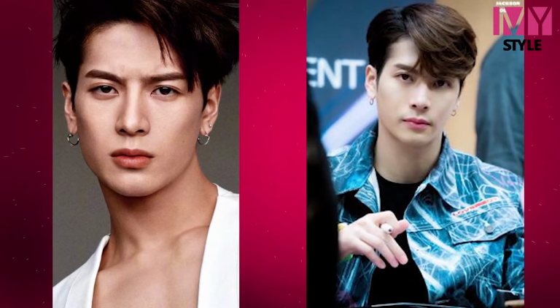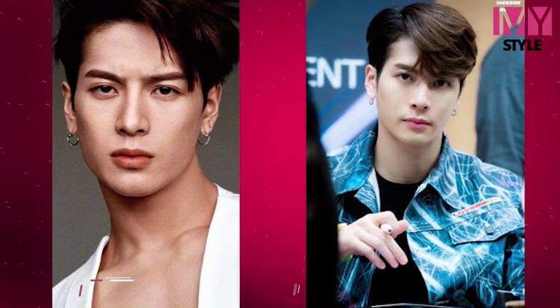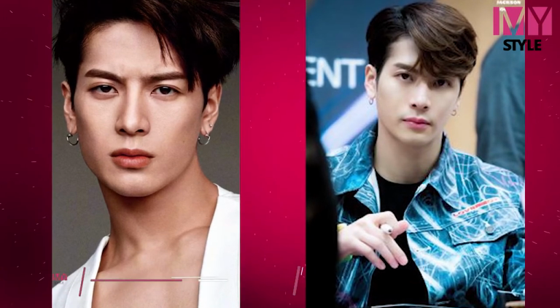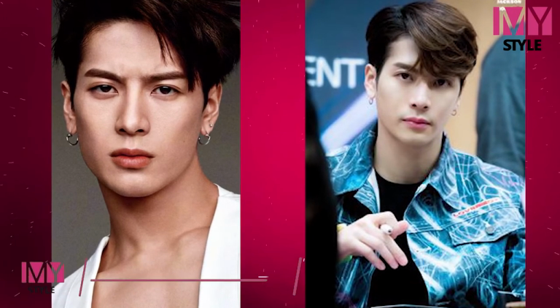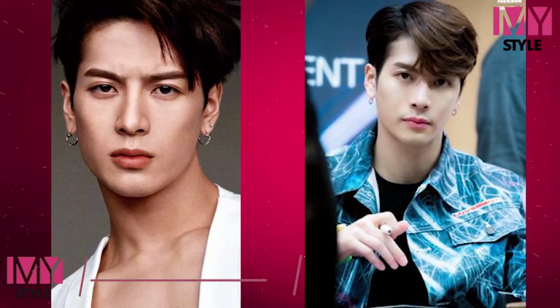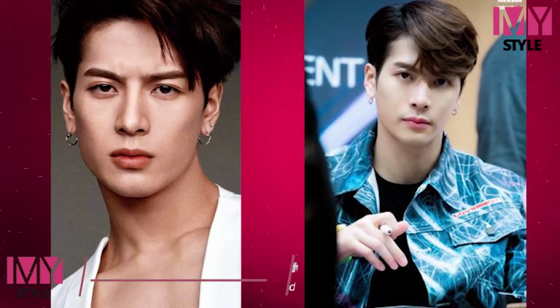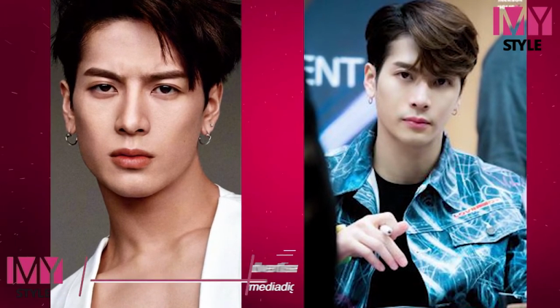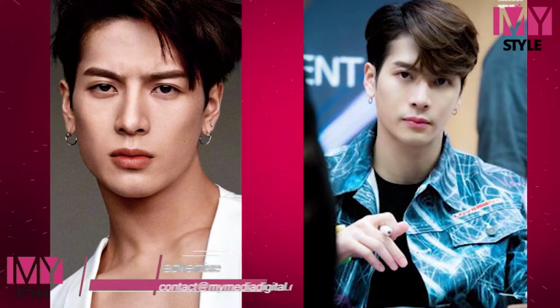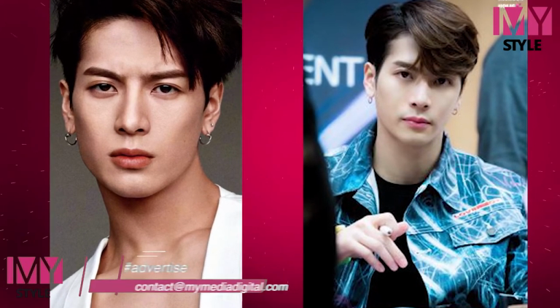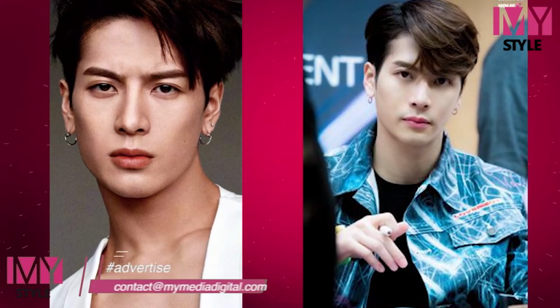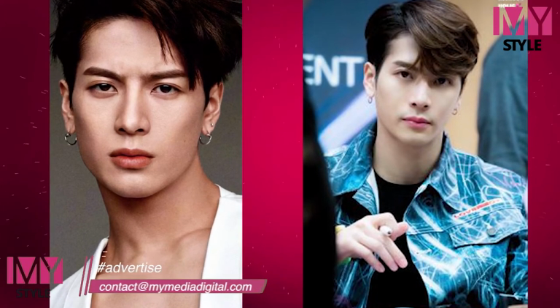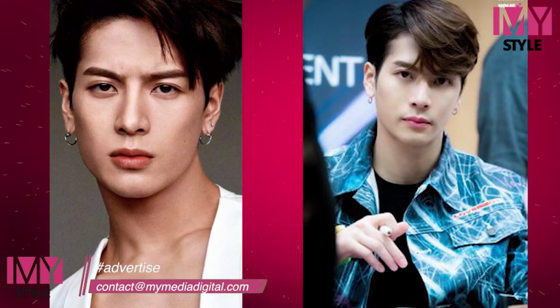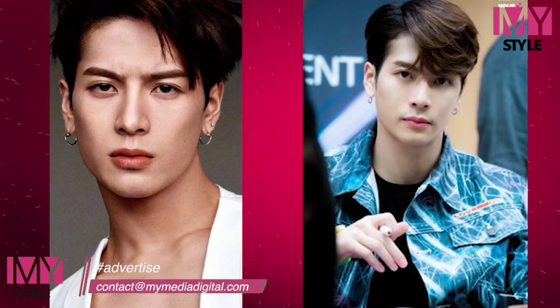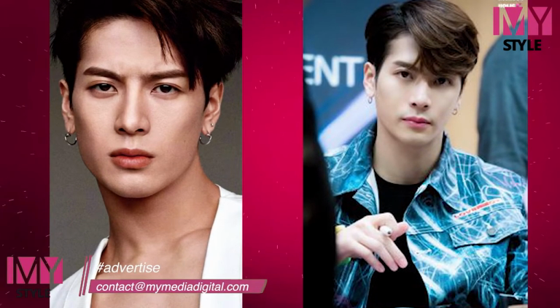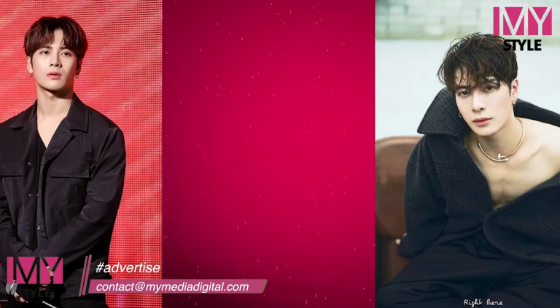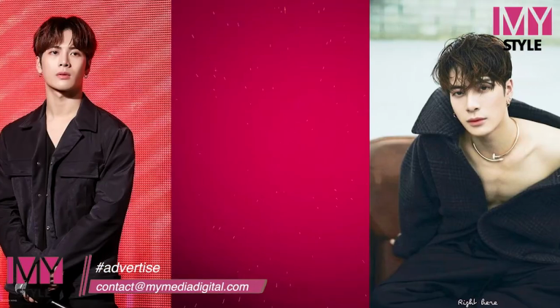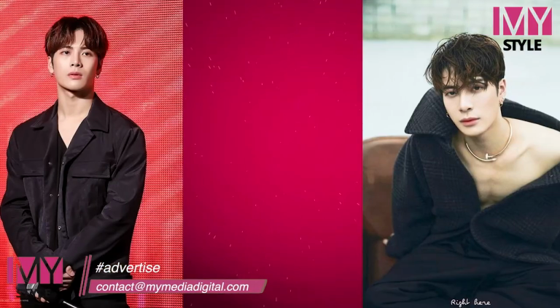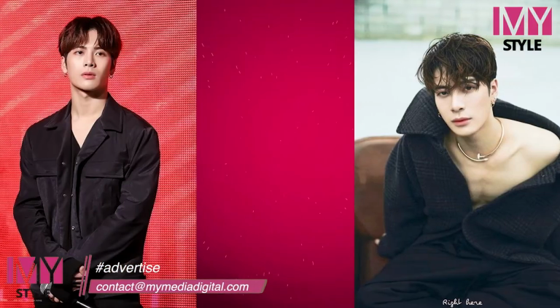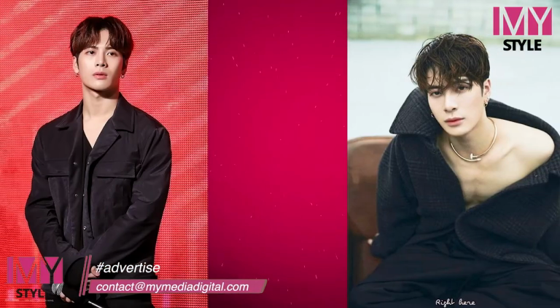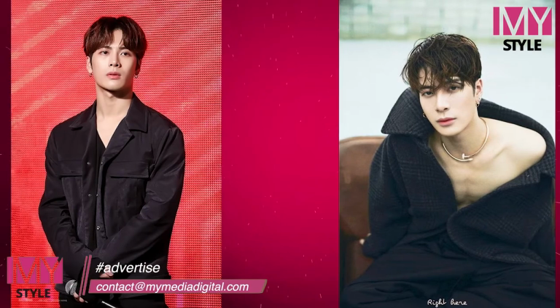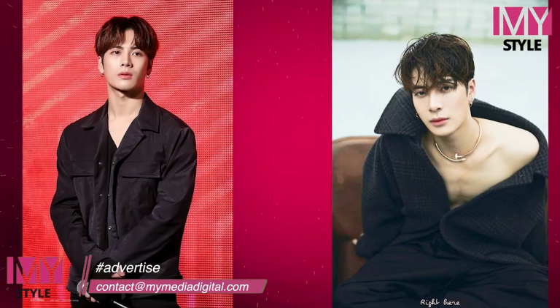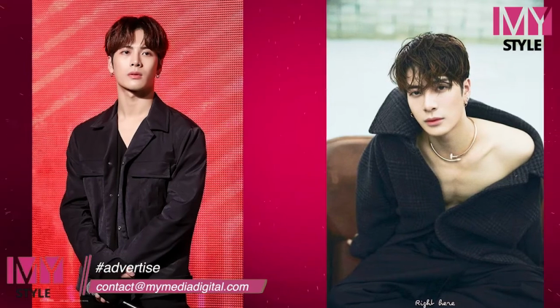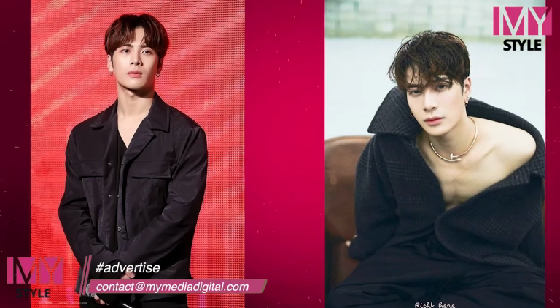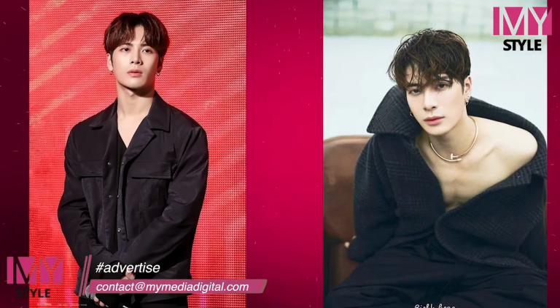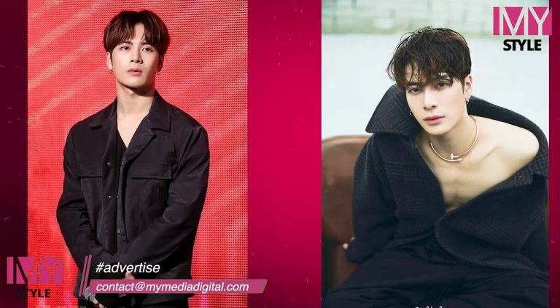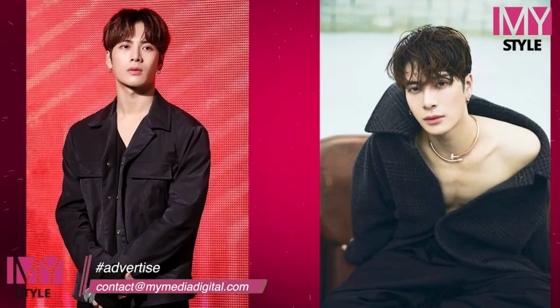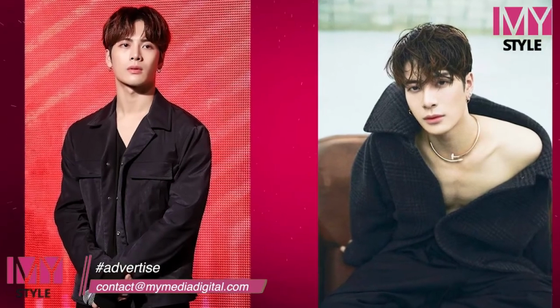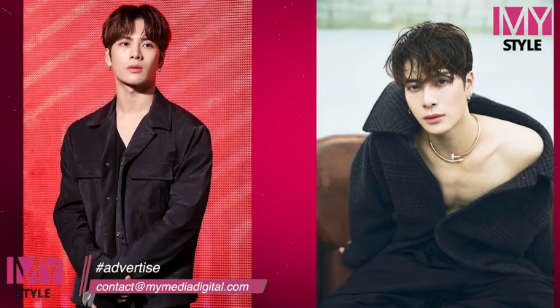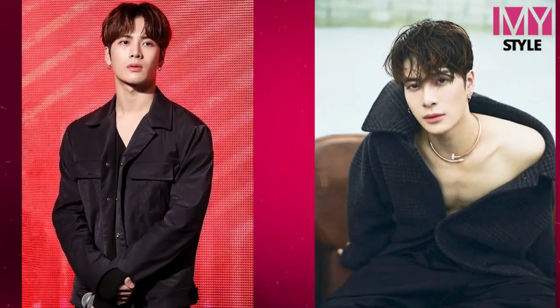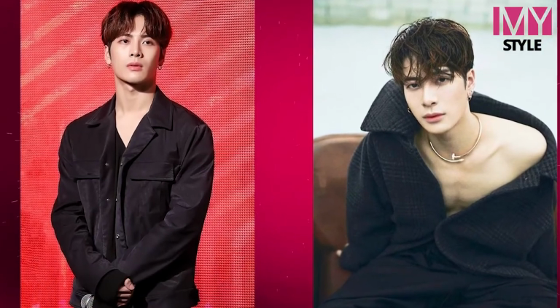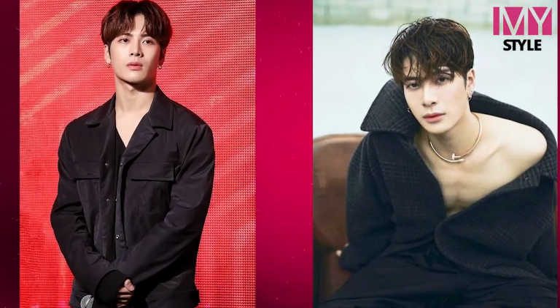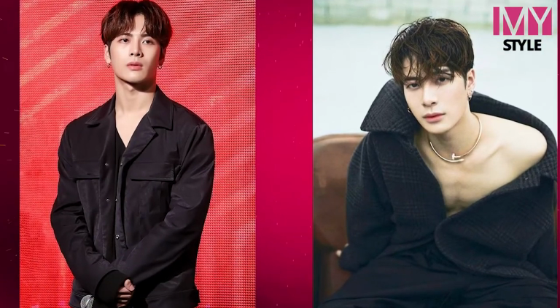Let me show you a little bit. I'll show you how to make this recipe. So, let's get started.